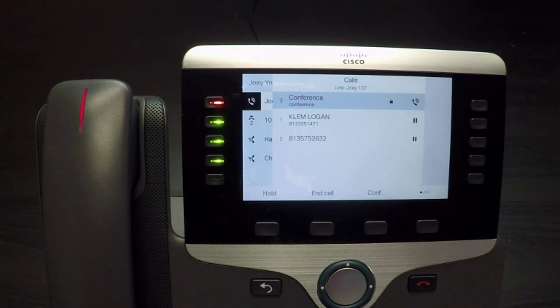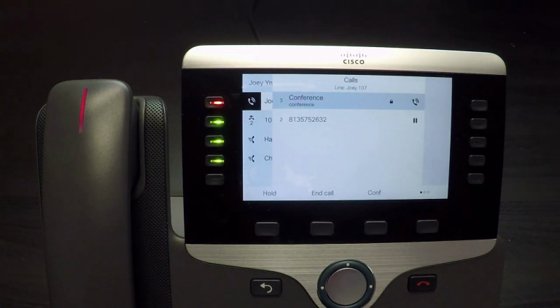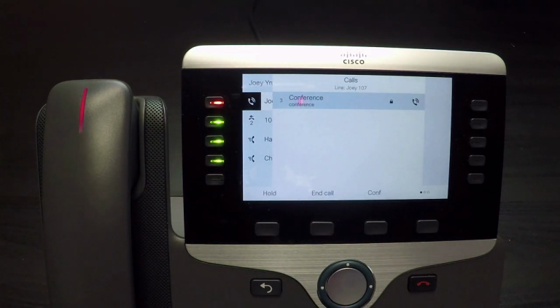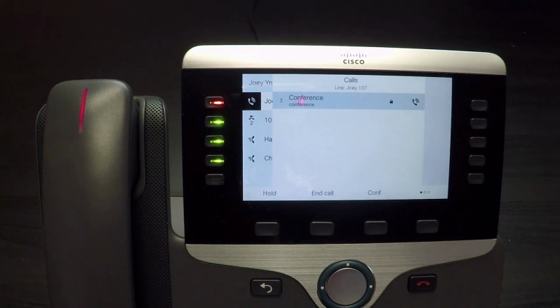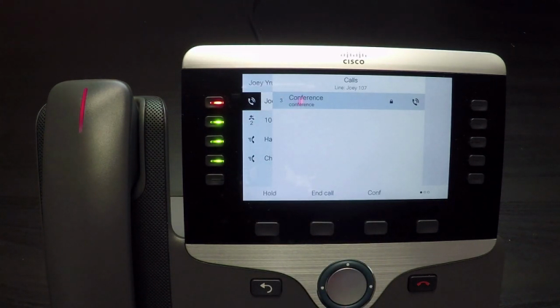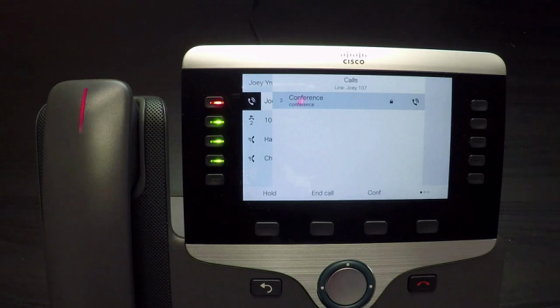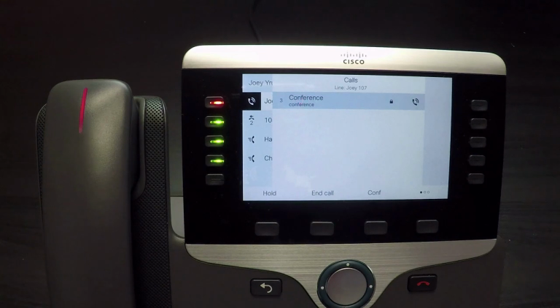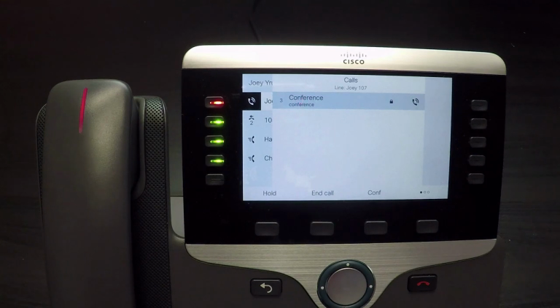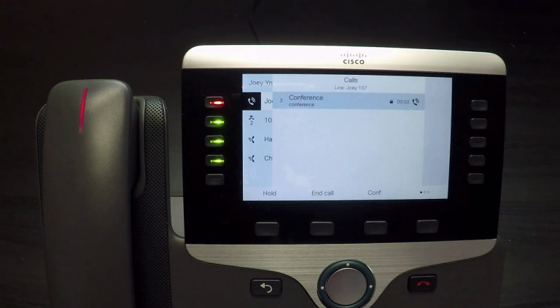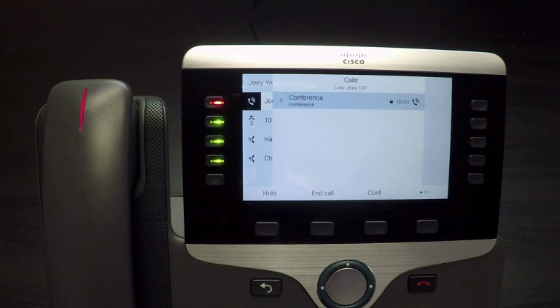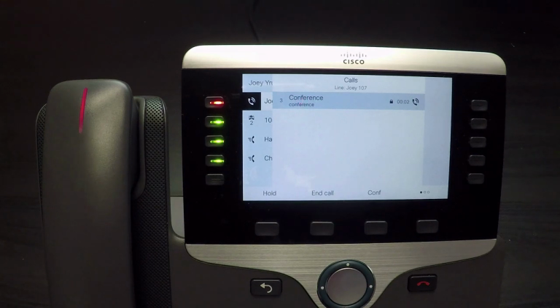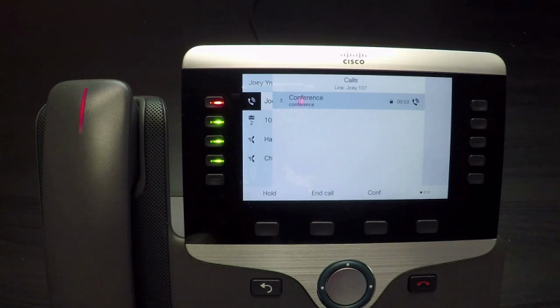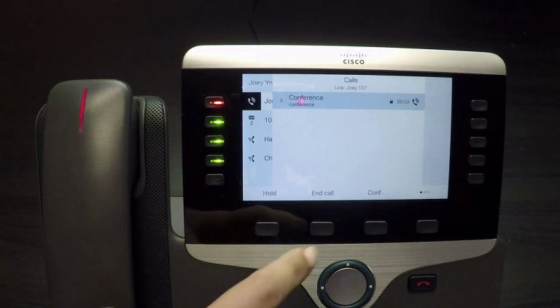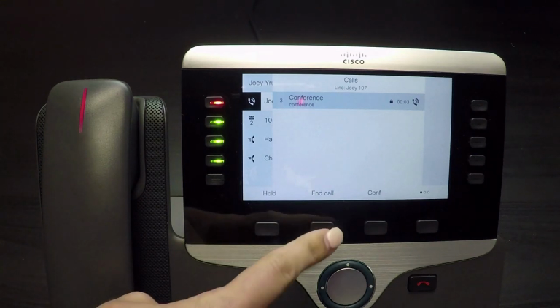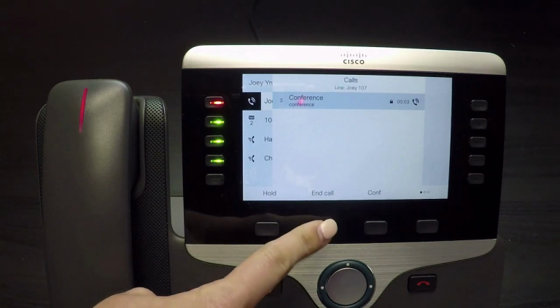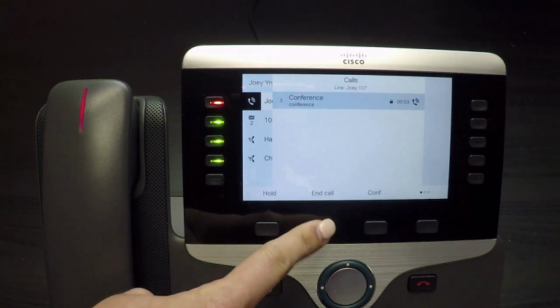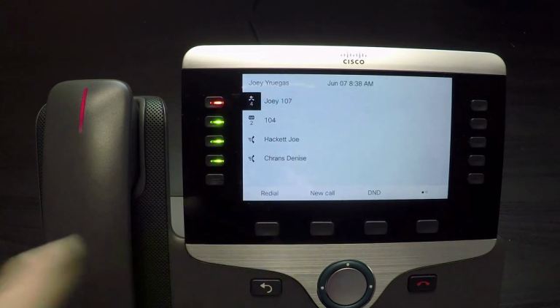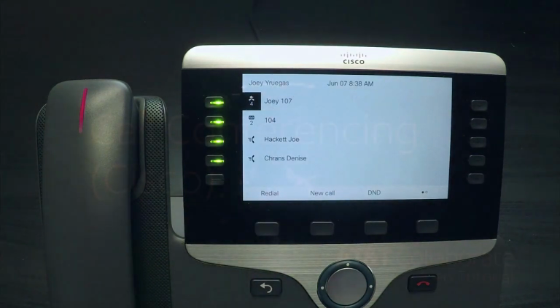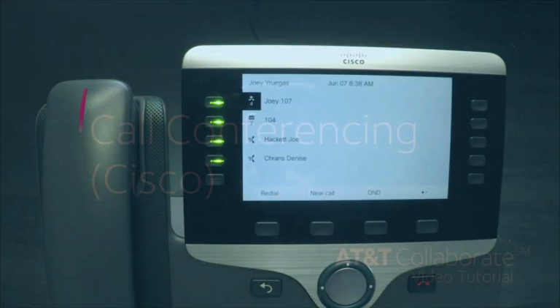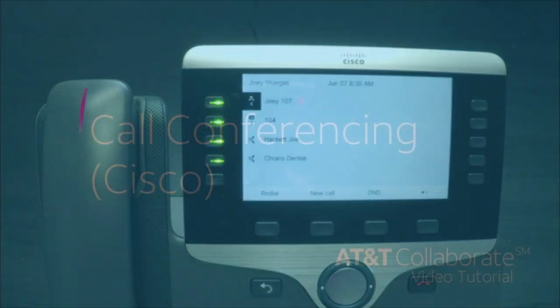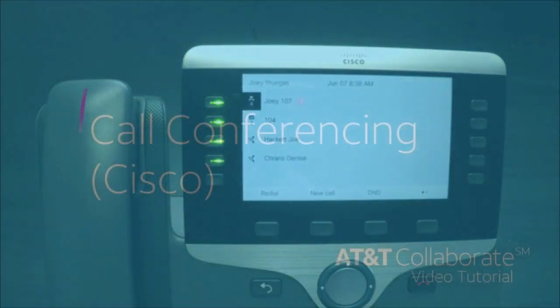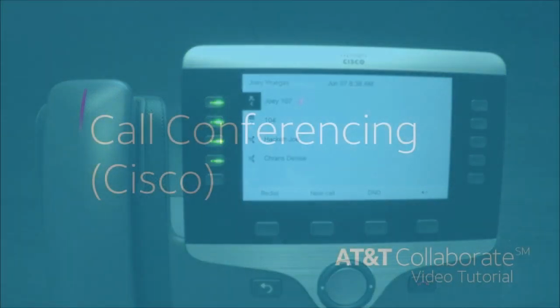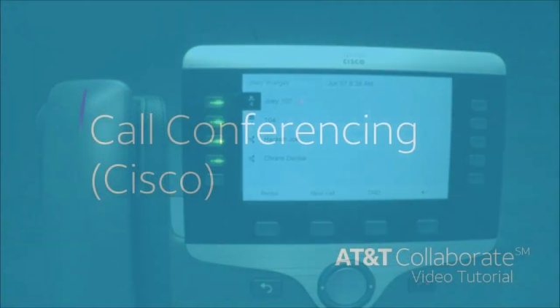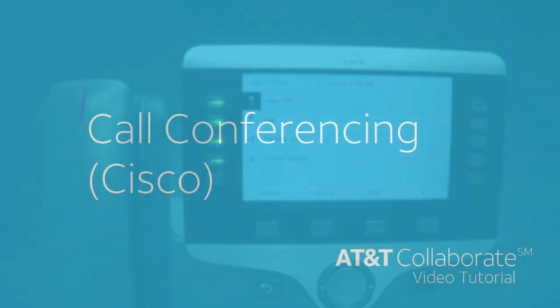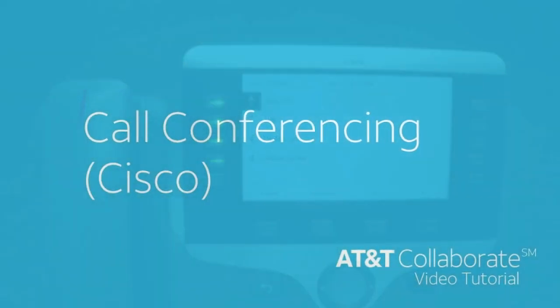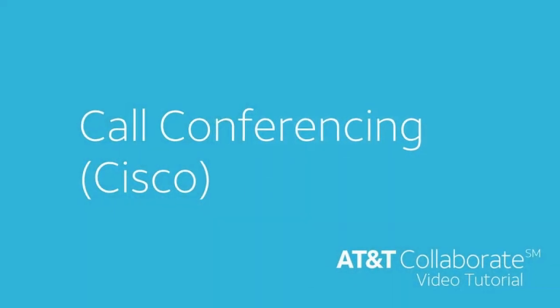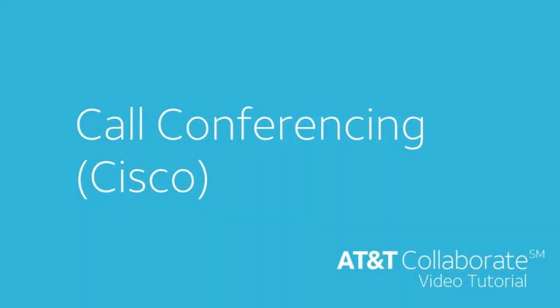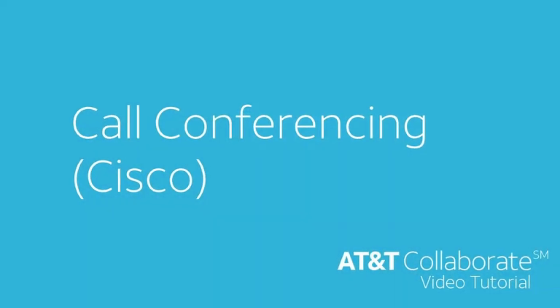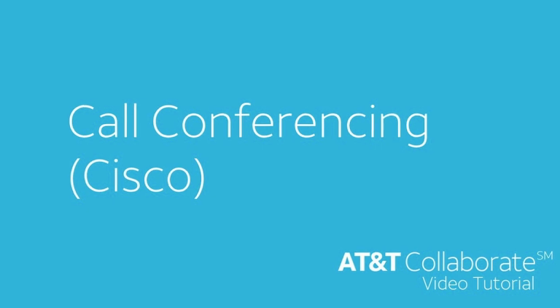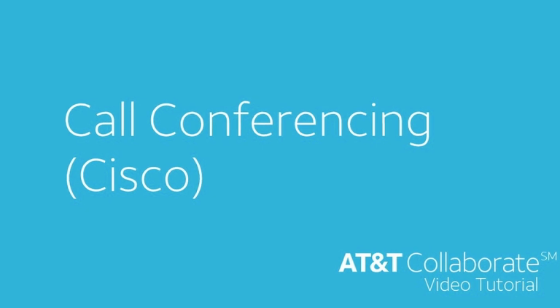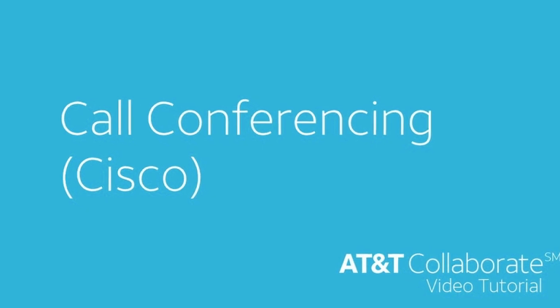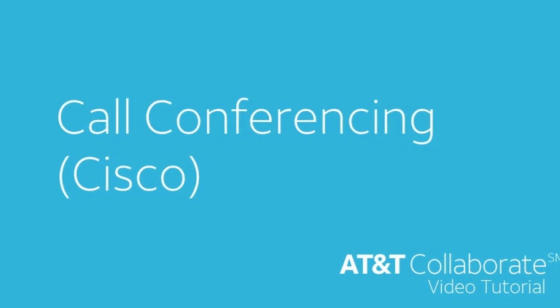When the call is completed, simply hang up. Thanks for watching this AT&T Collaborate video tutorial.